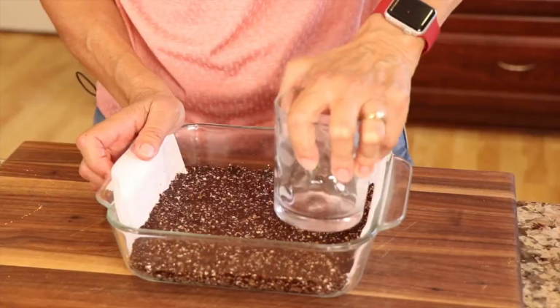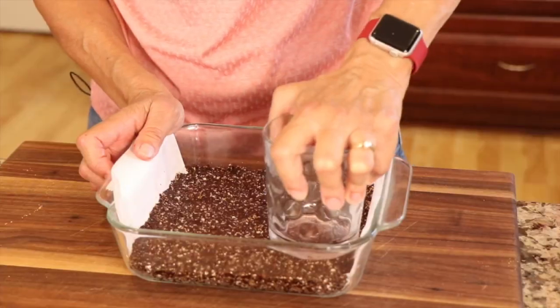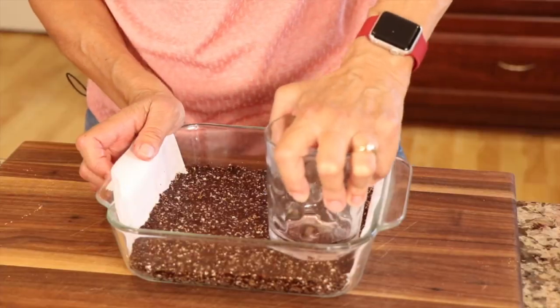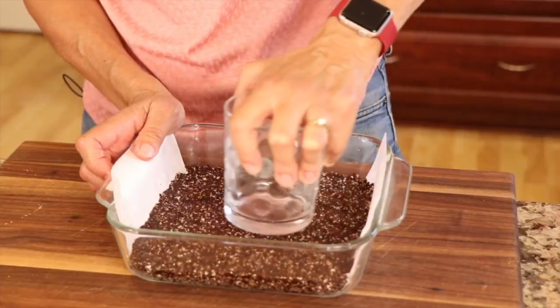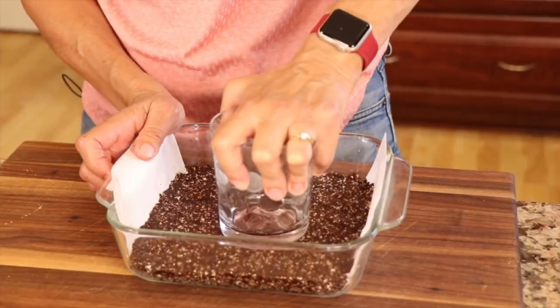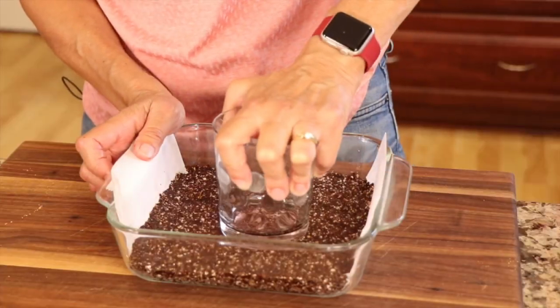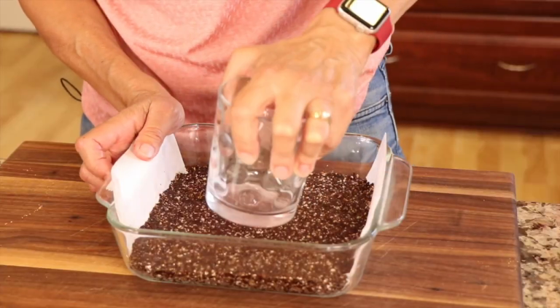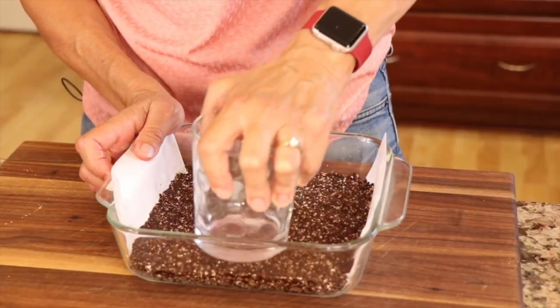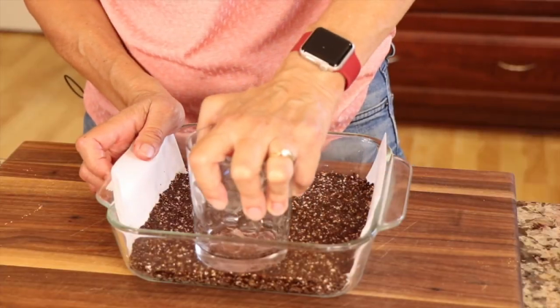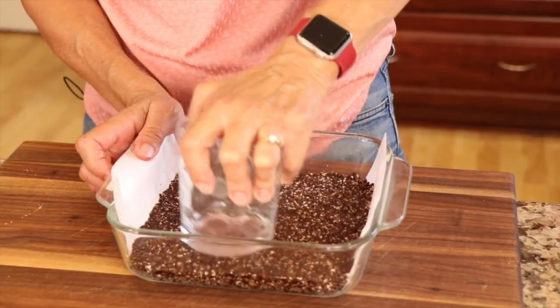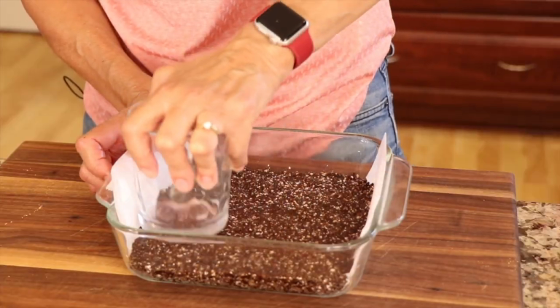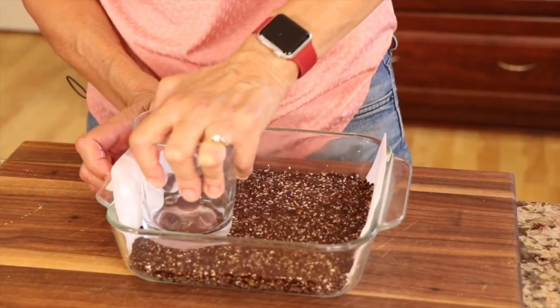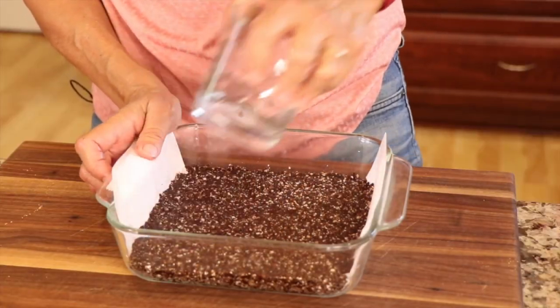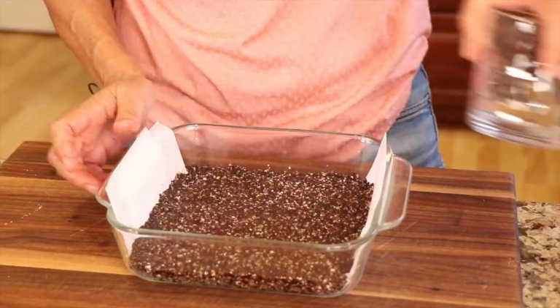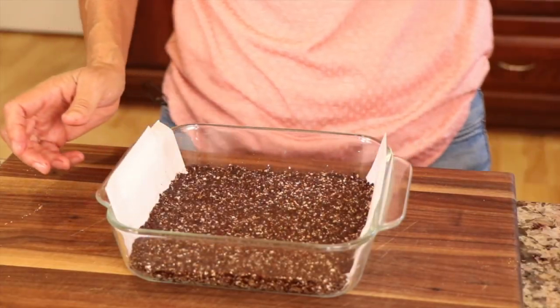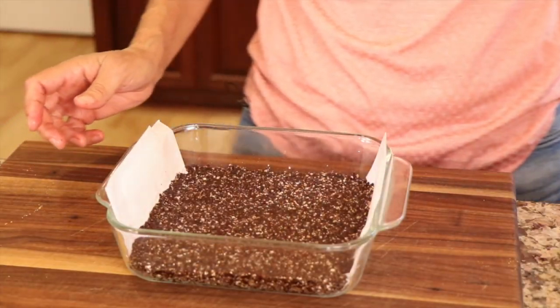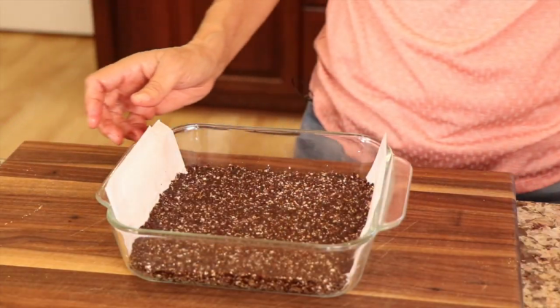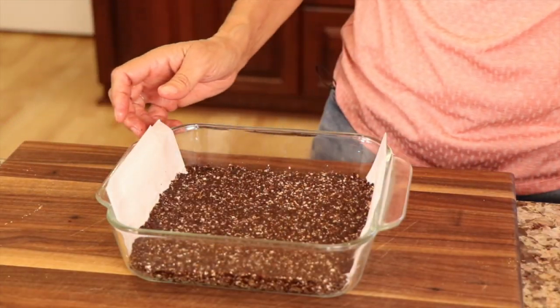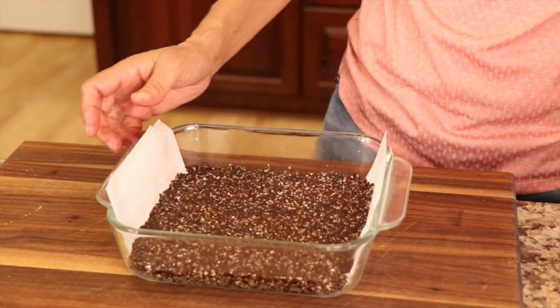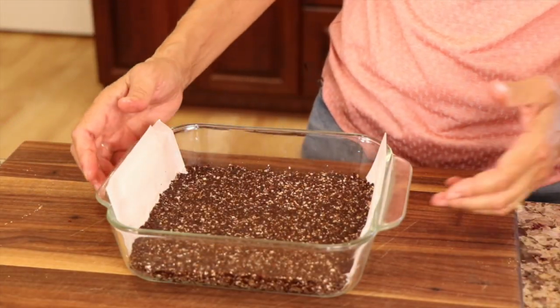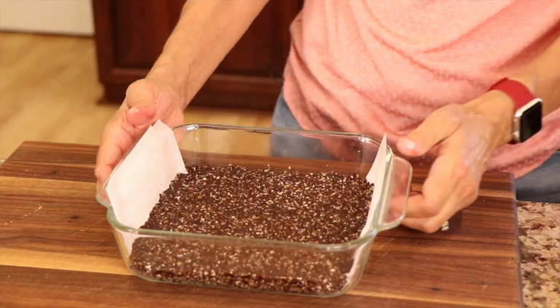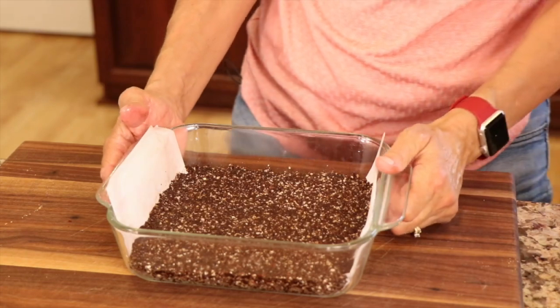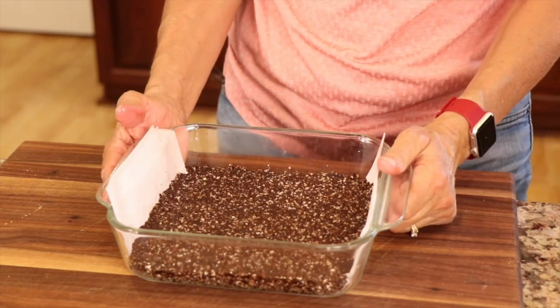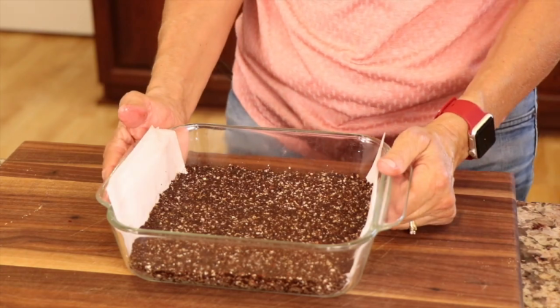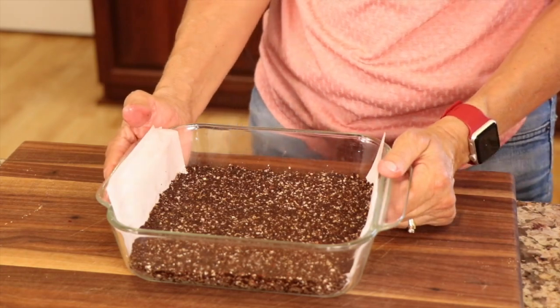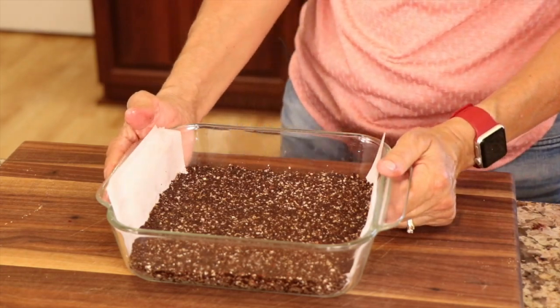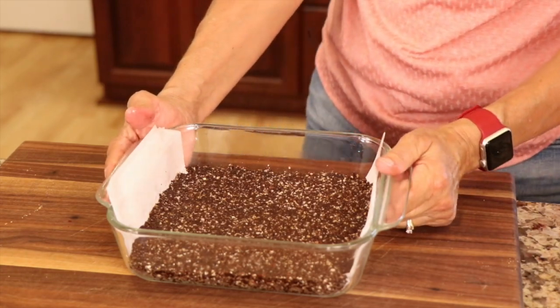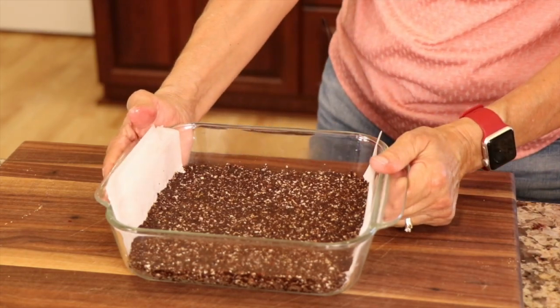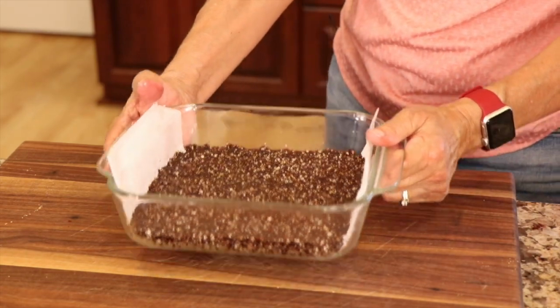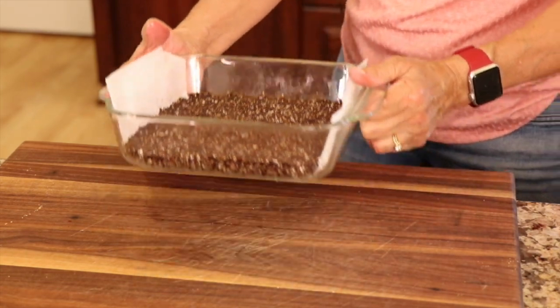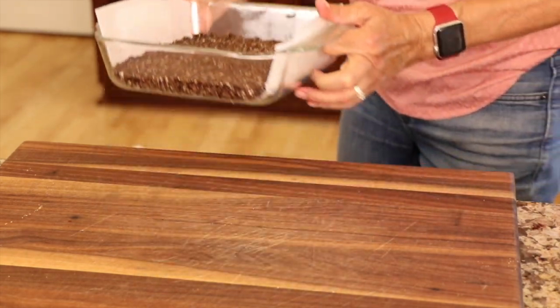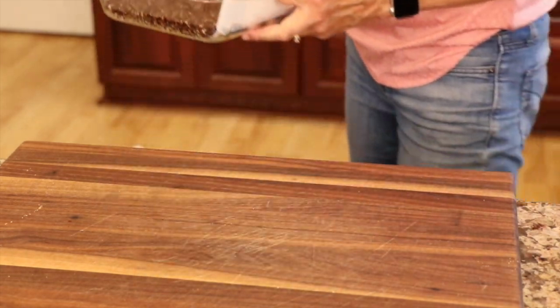Then this will go into the refrigerator to chill for at least an hour. We want it to get nice and cool before we add the next layer.